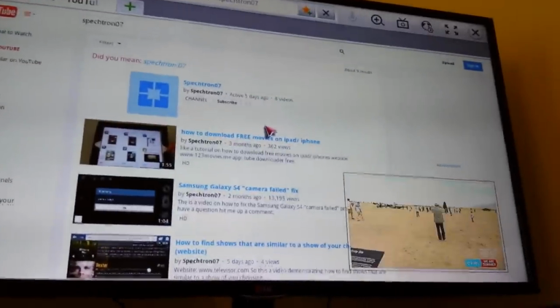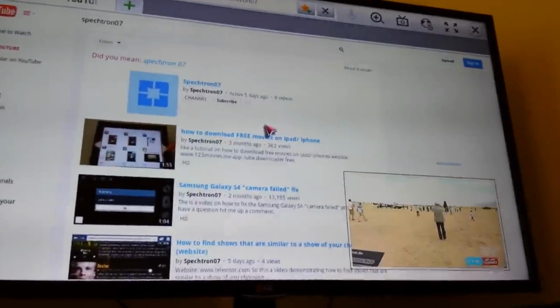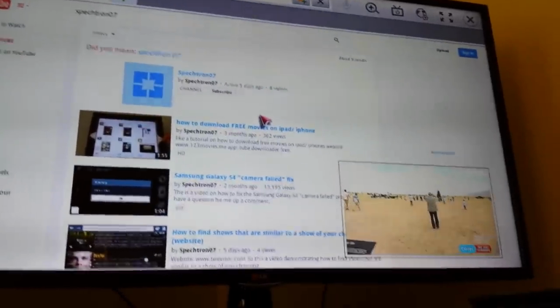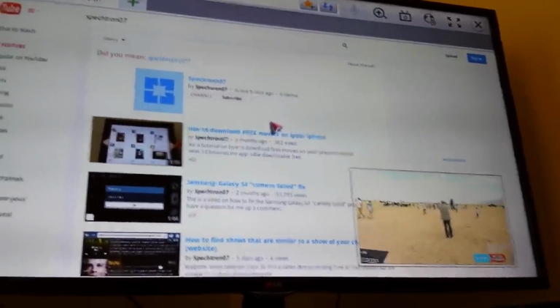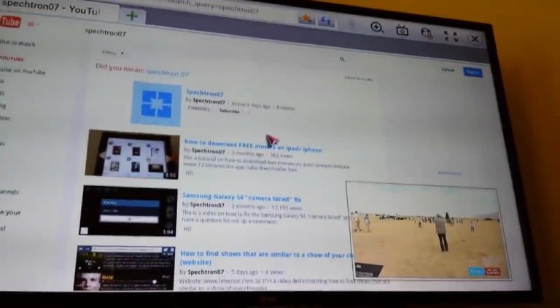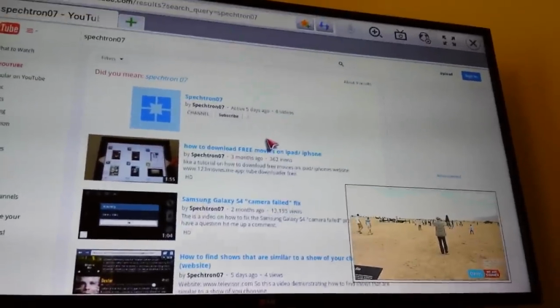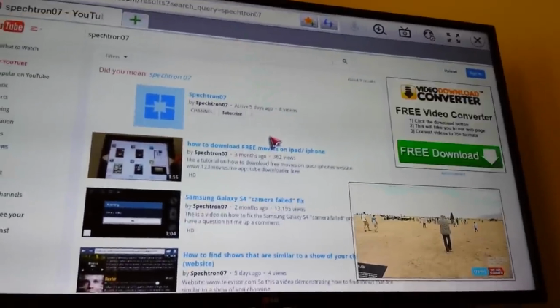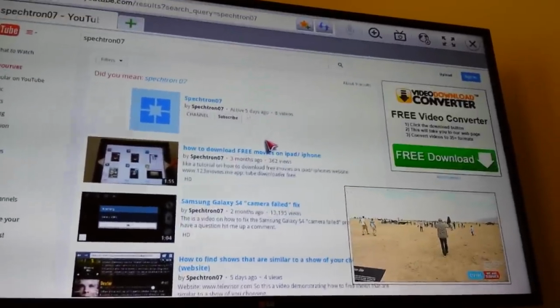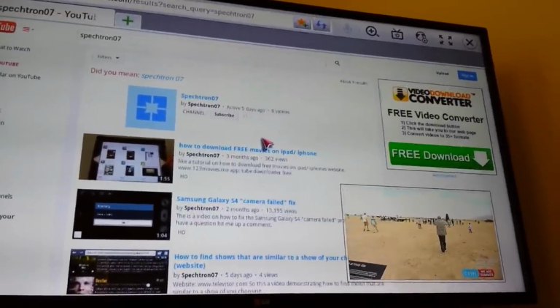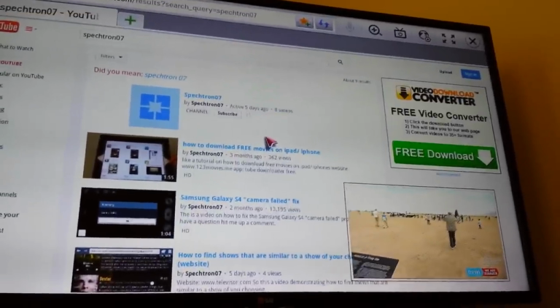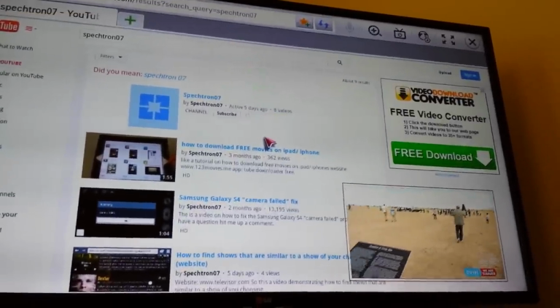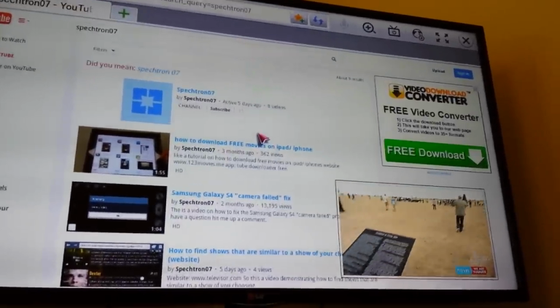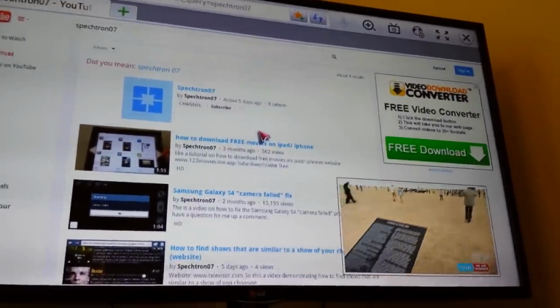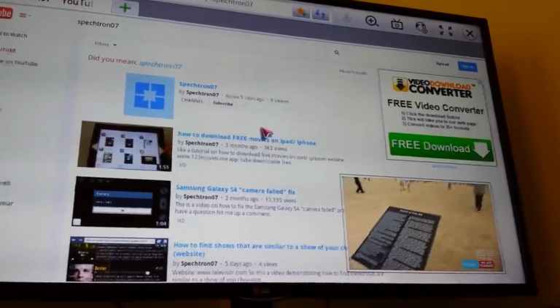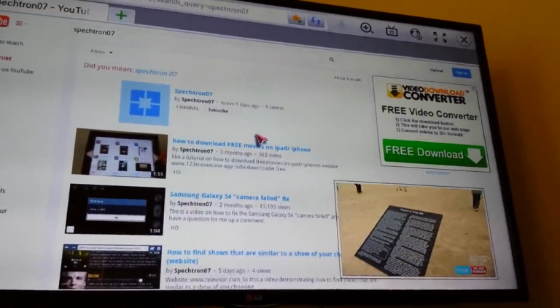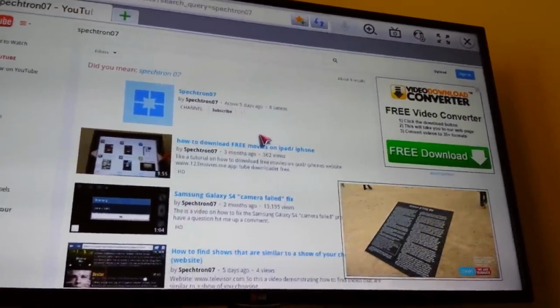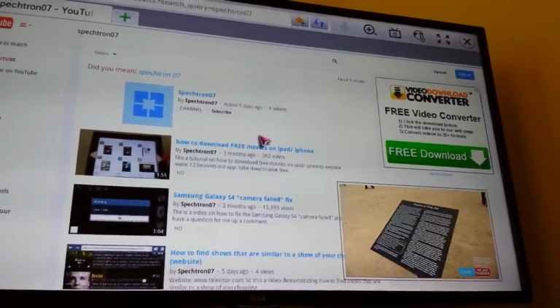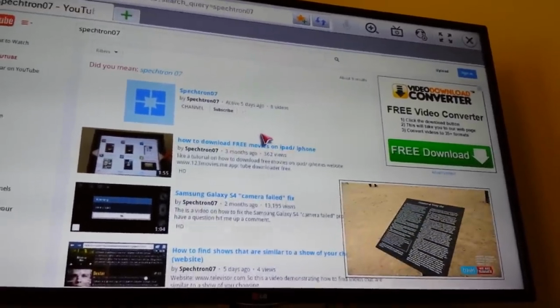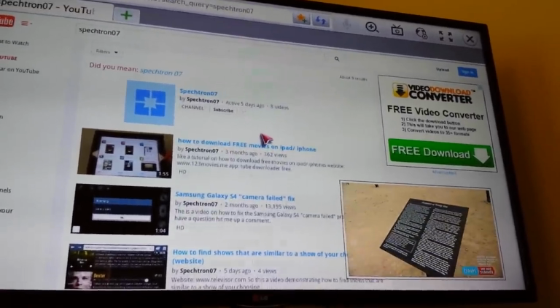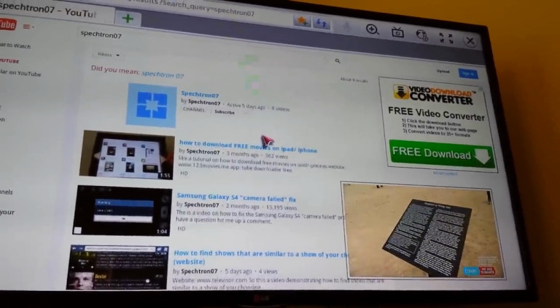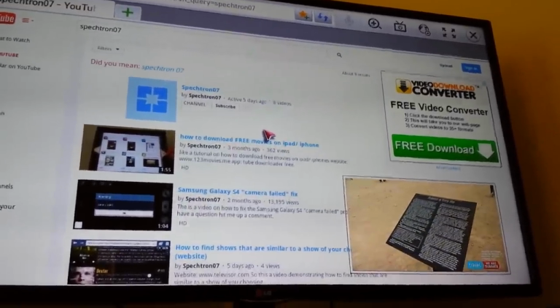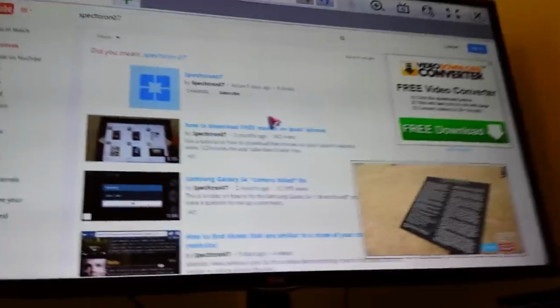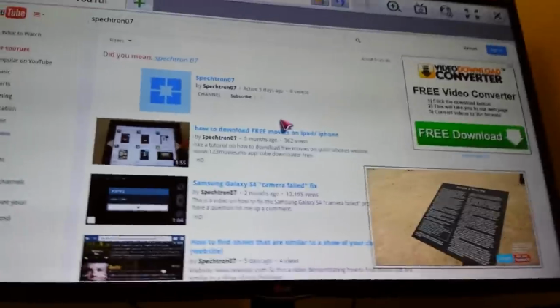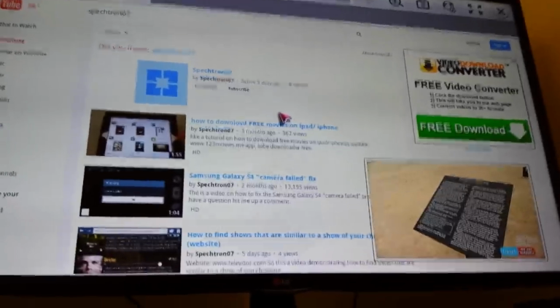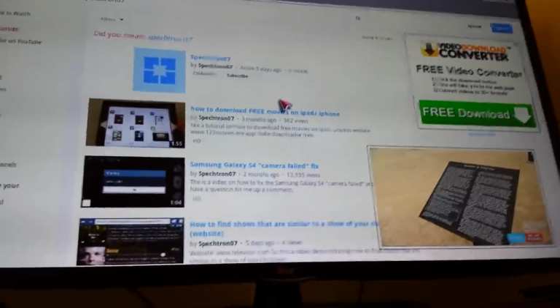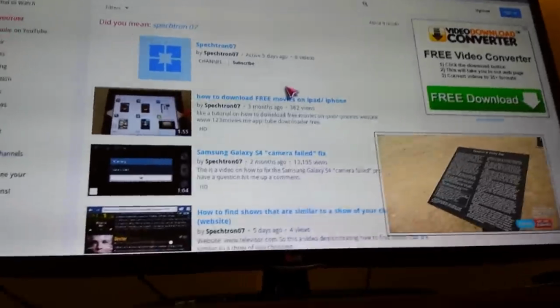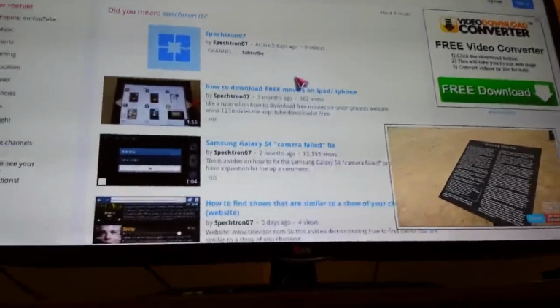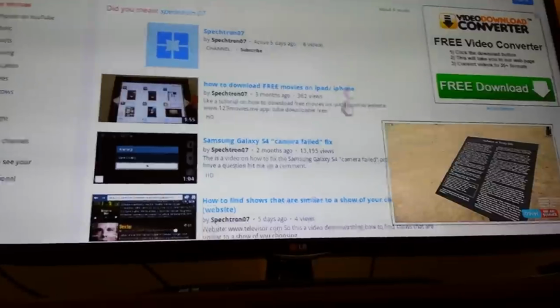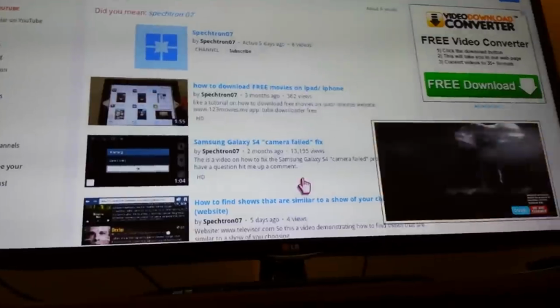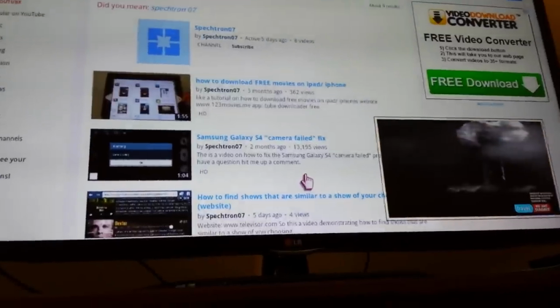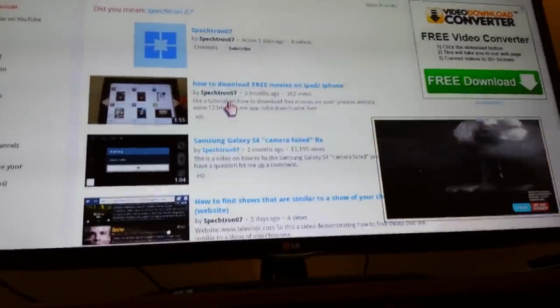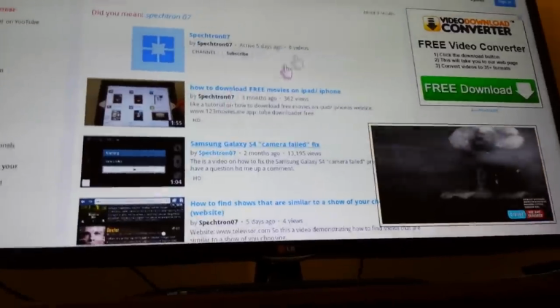On the bottom right, as you can see, you can still watch TV as you browse the Internet.